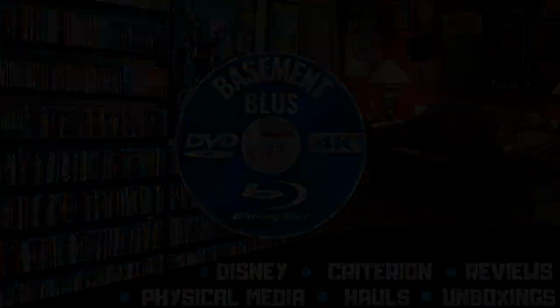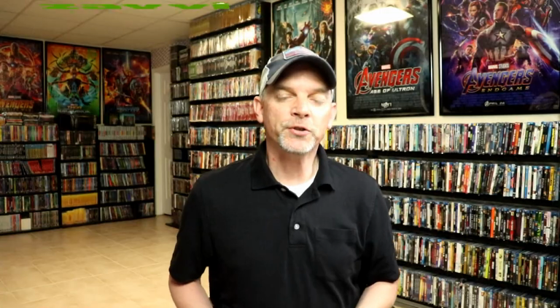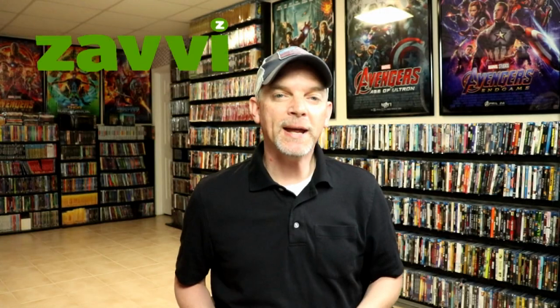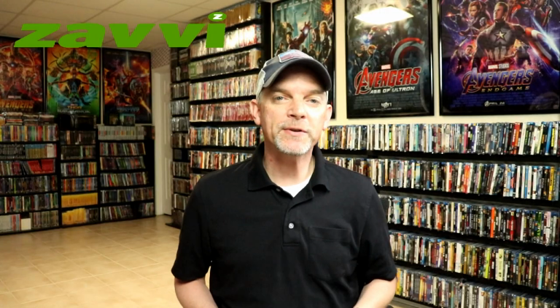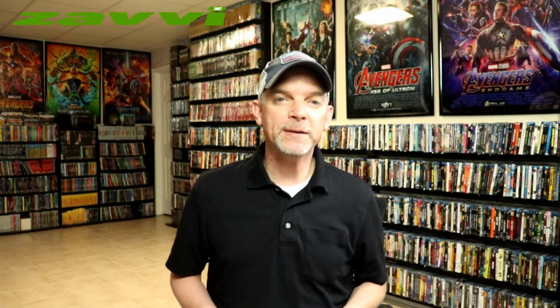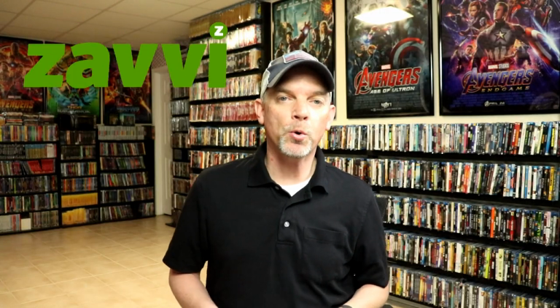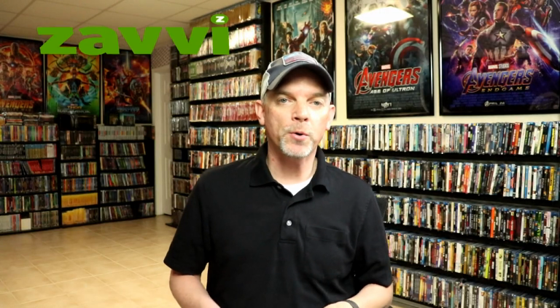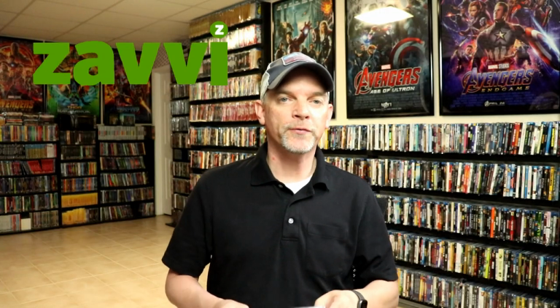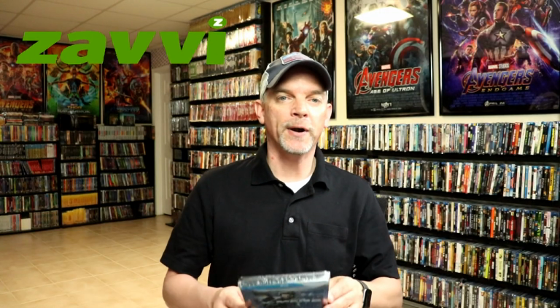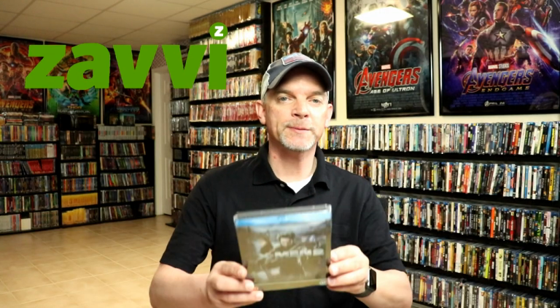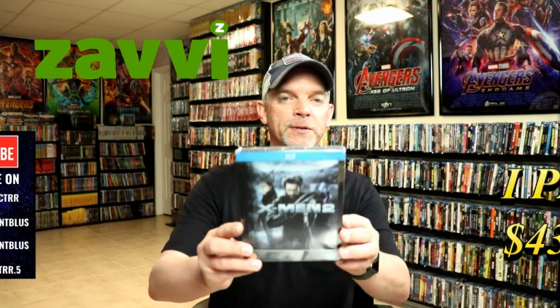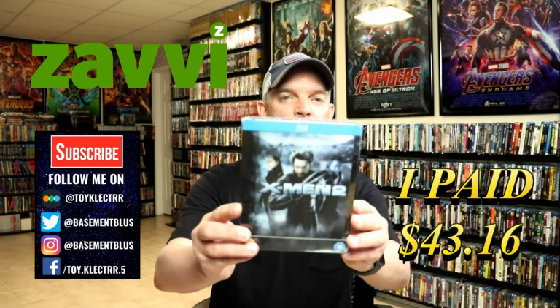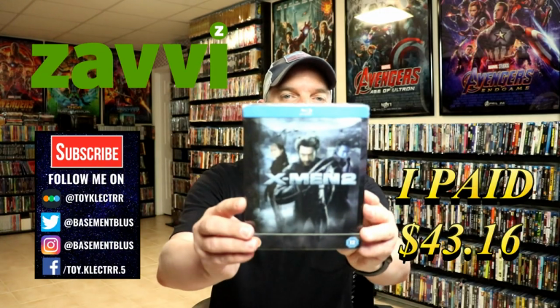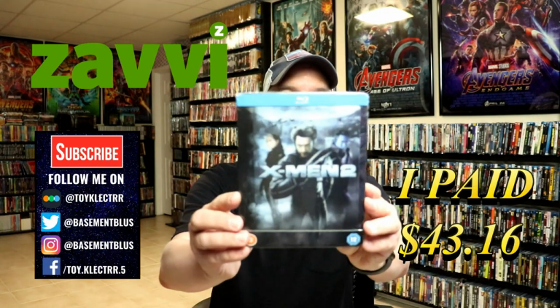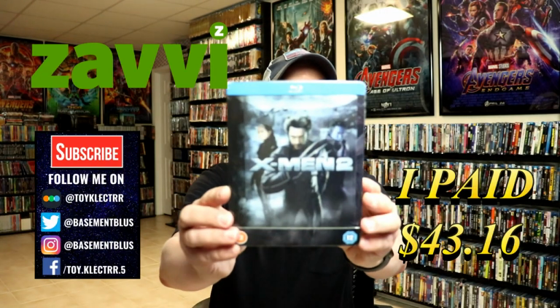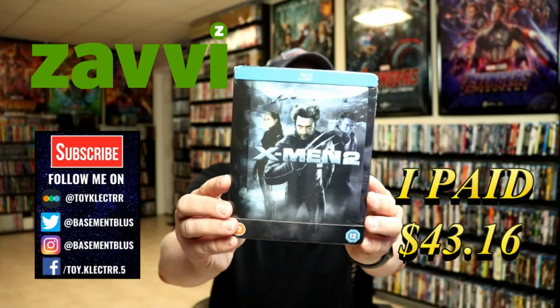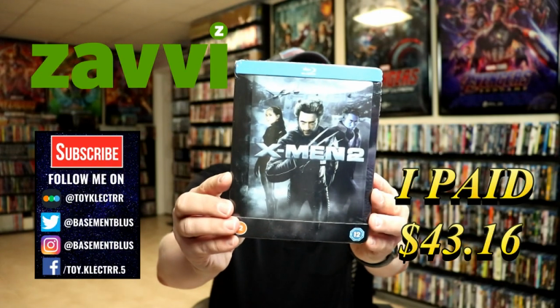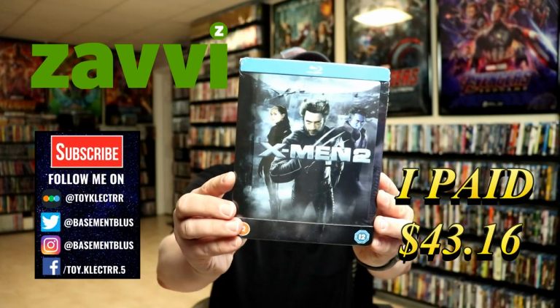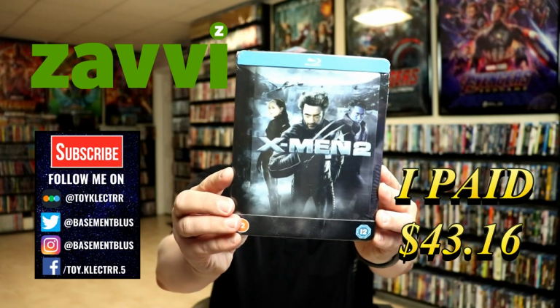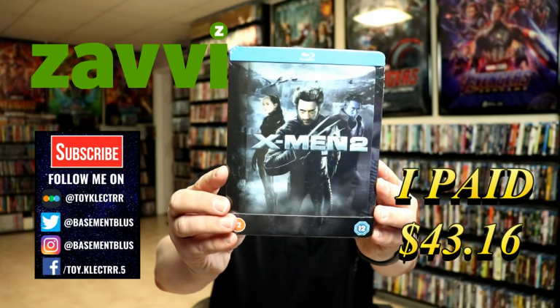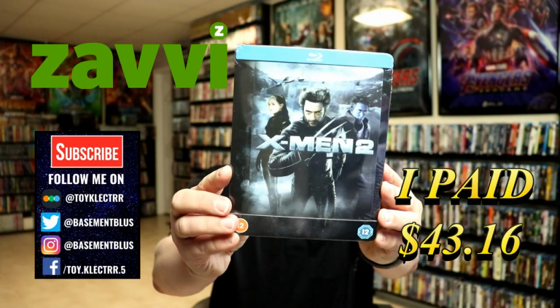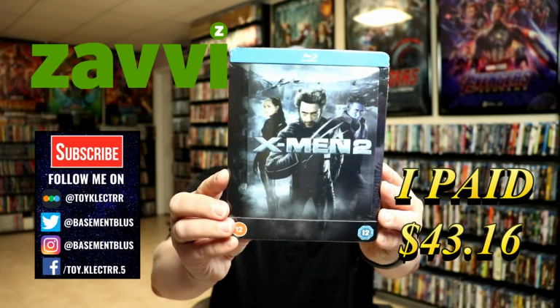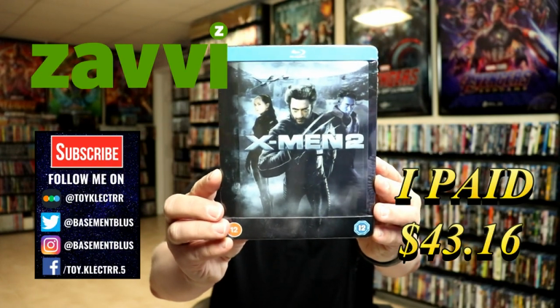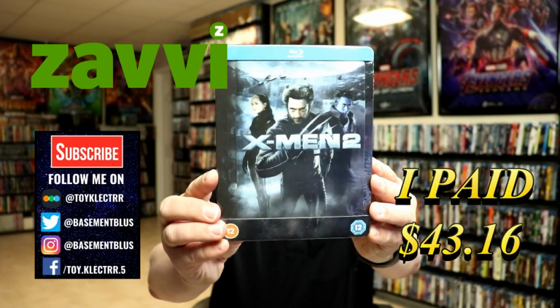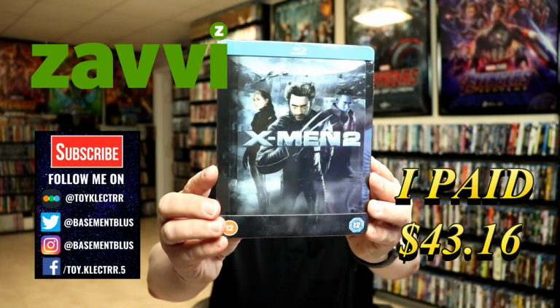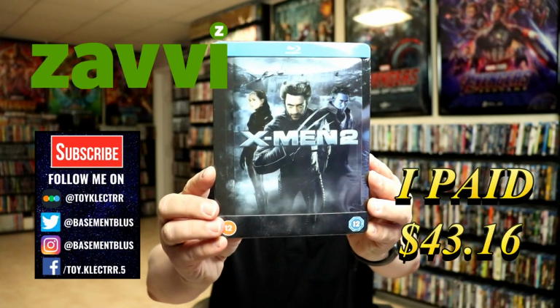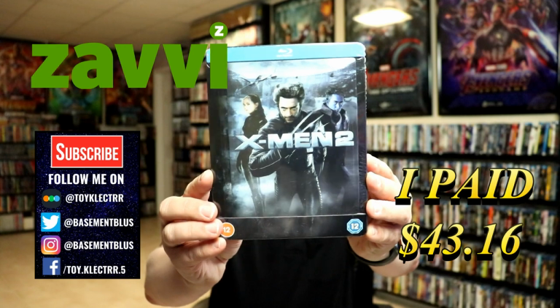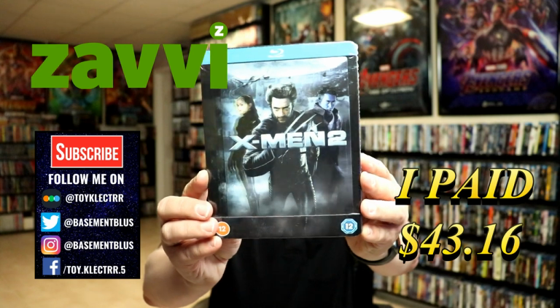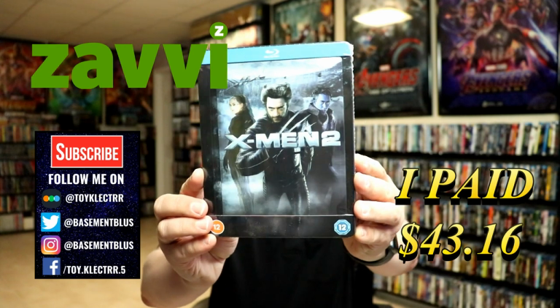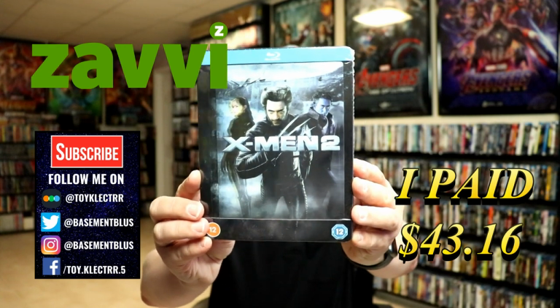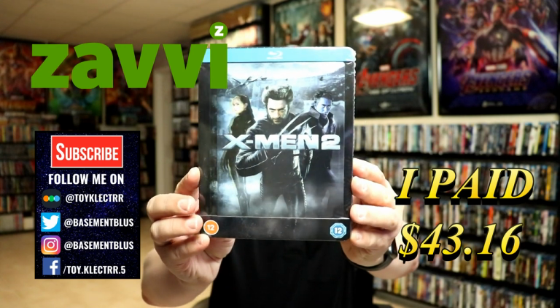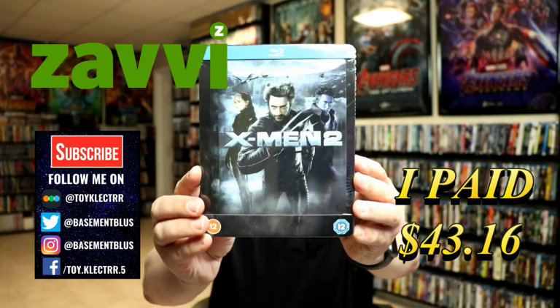So today I've received my order for X-Men 2. This is a Xavi Exclusive Steelbook with a lenticular magnetic card.